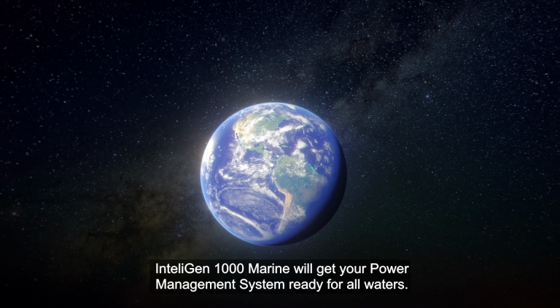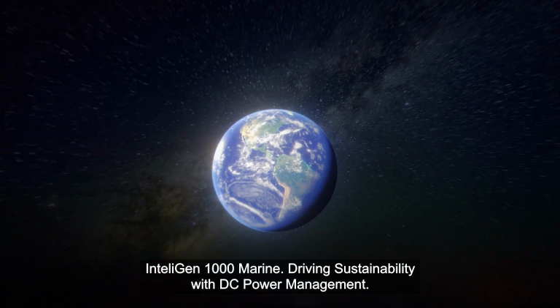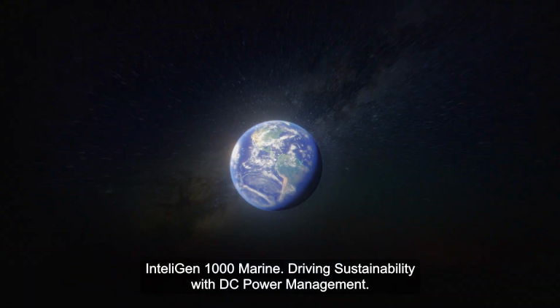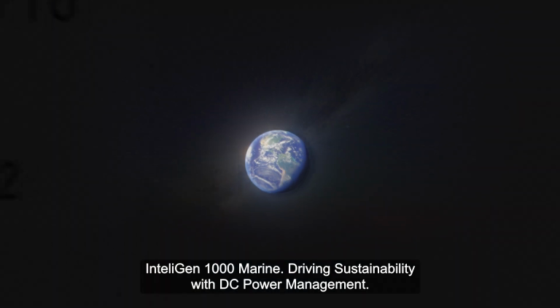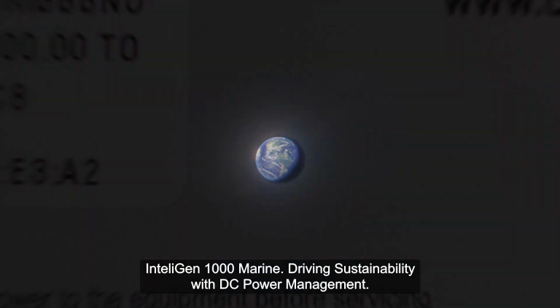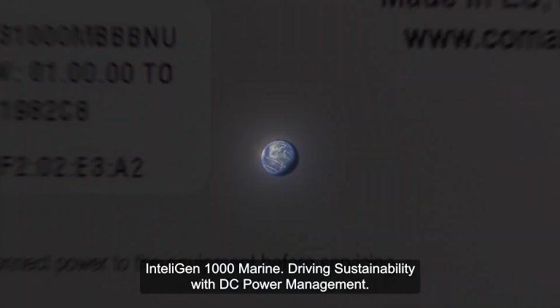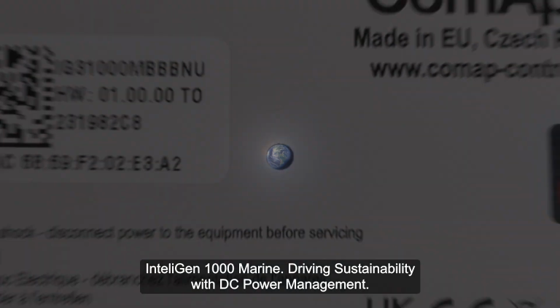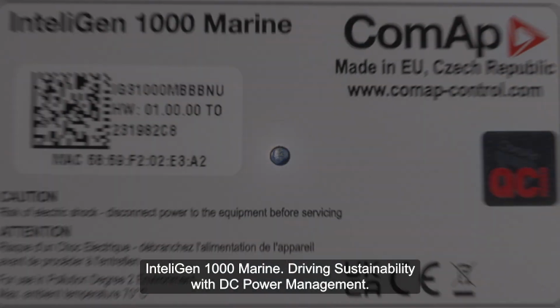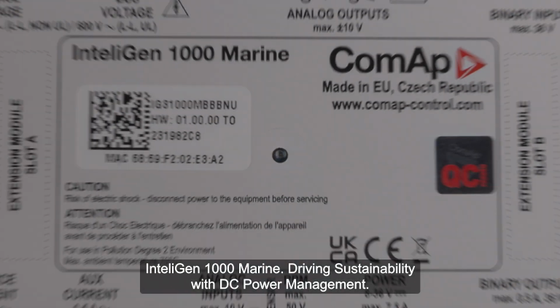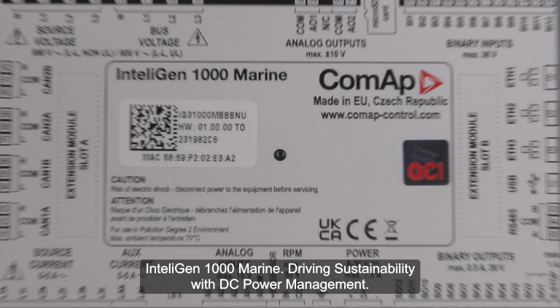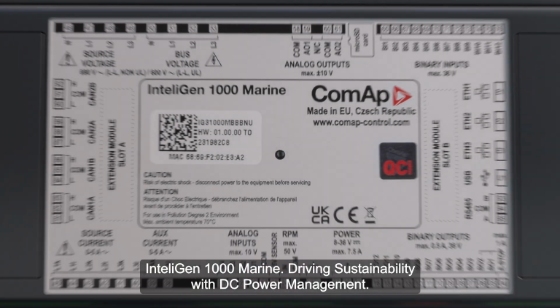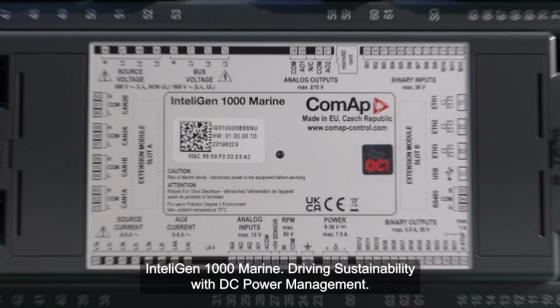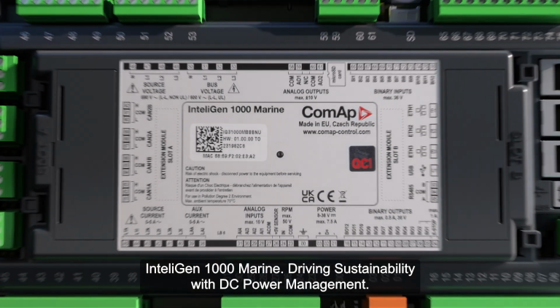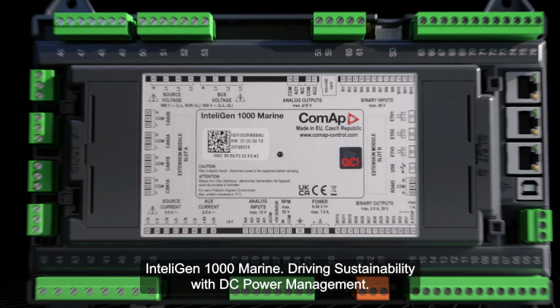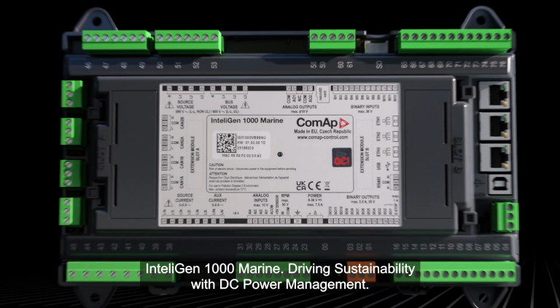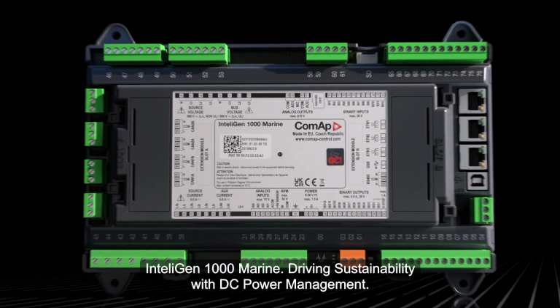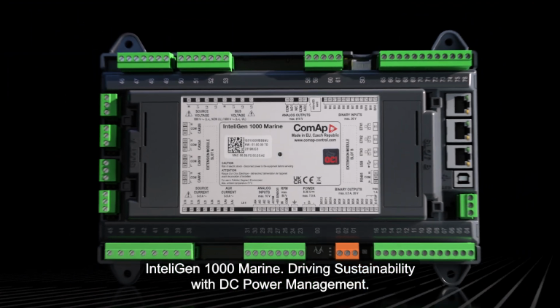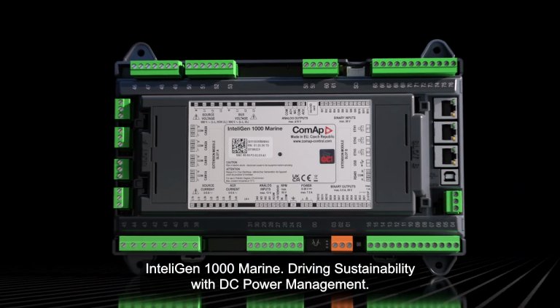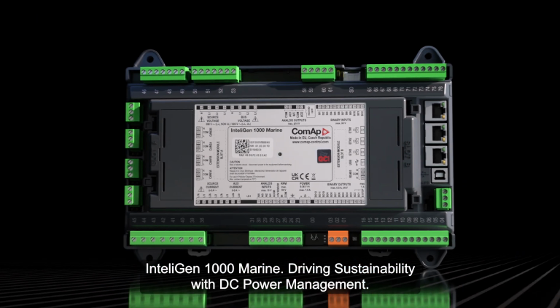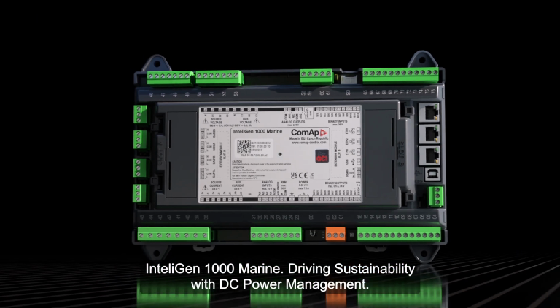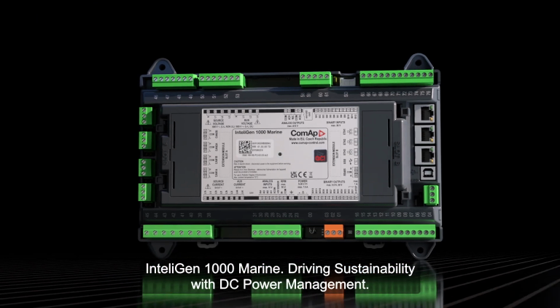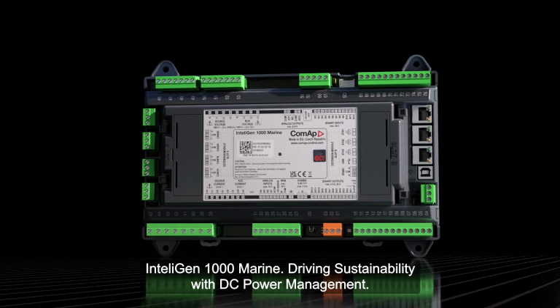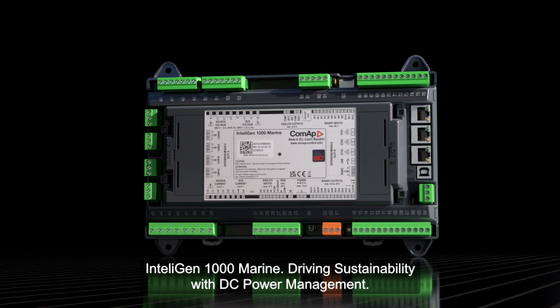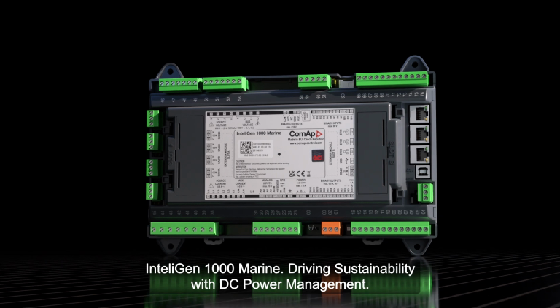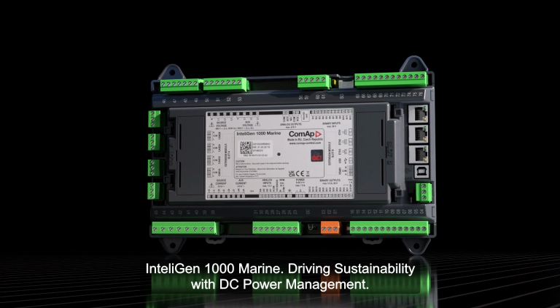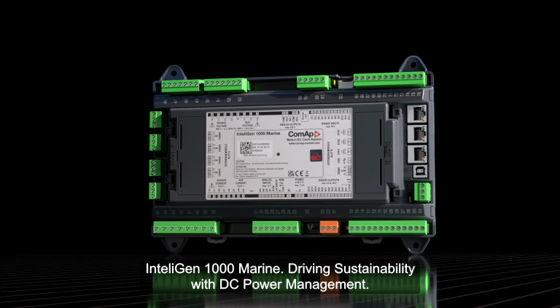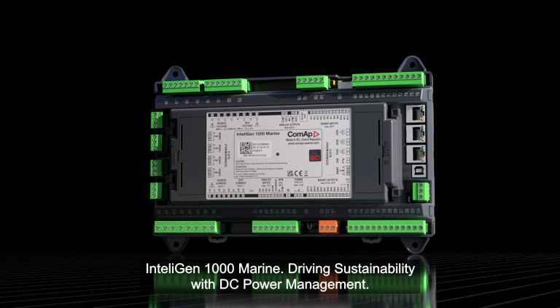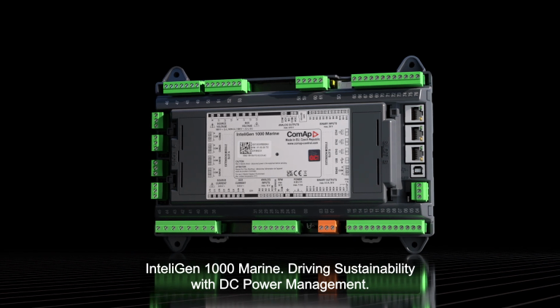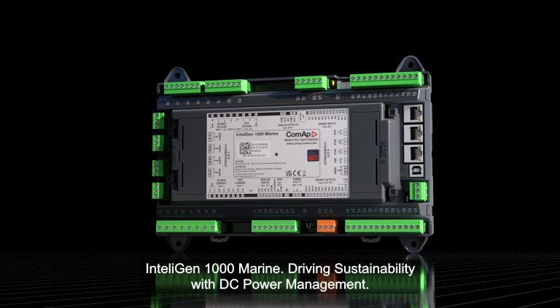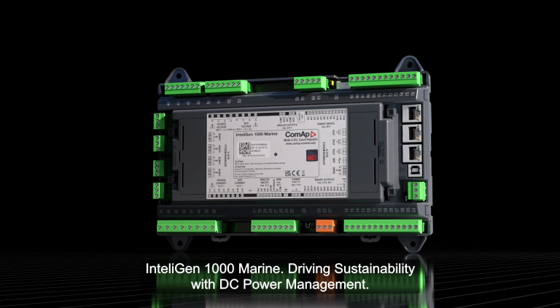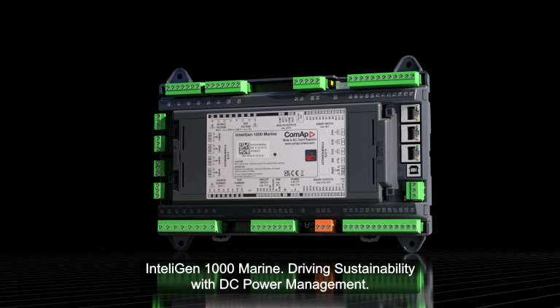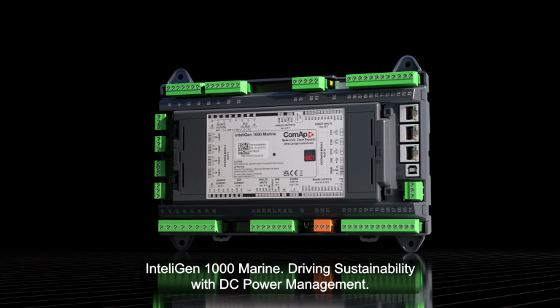IntelliGen 1000 Marine — driving sustainability with DC power management.